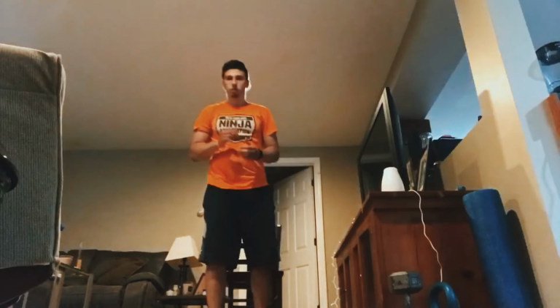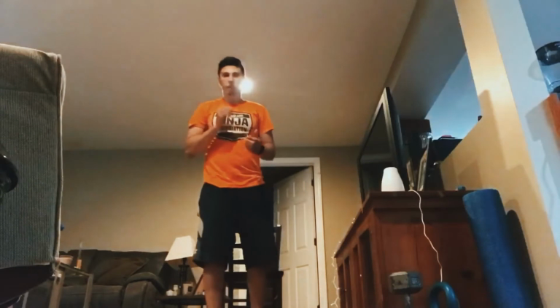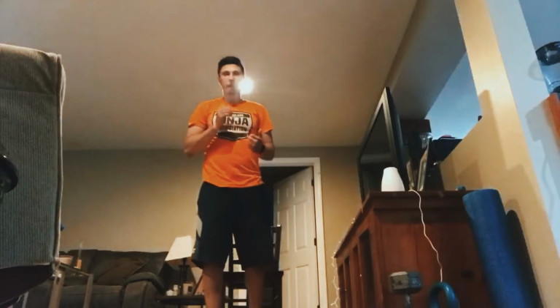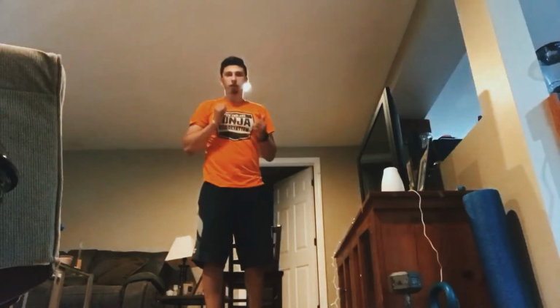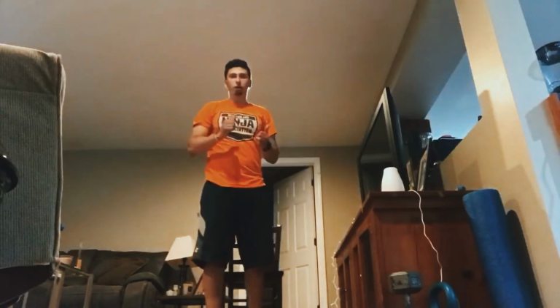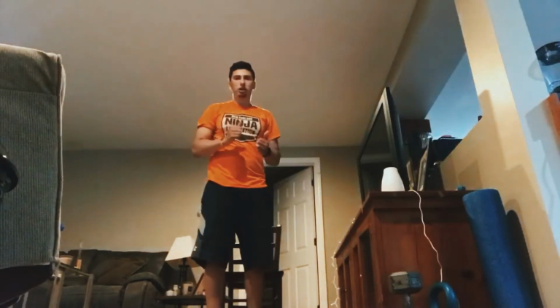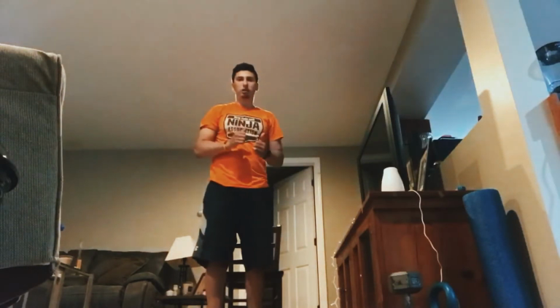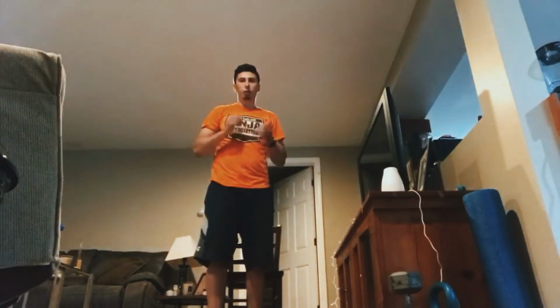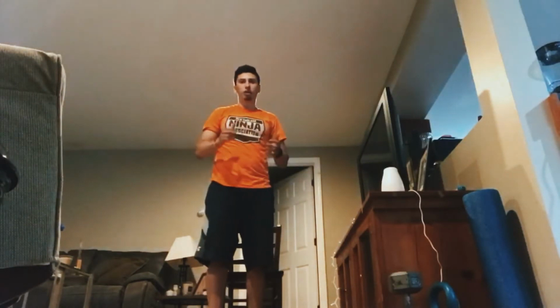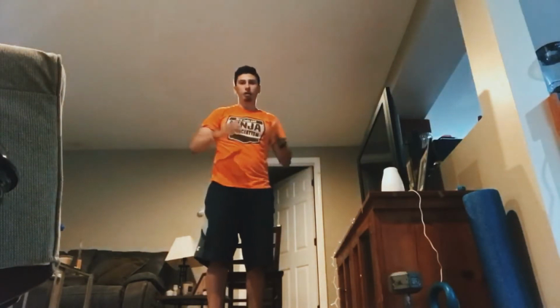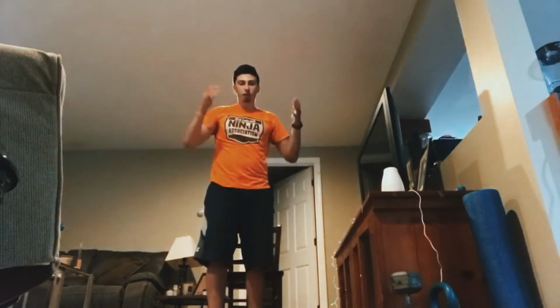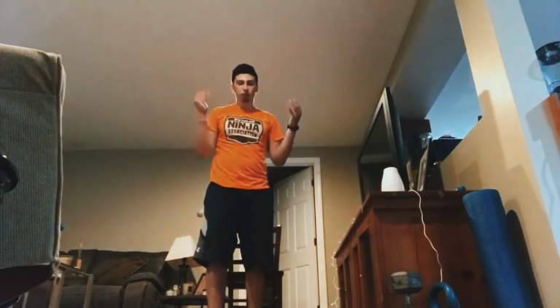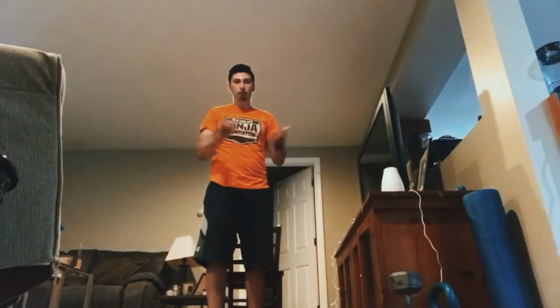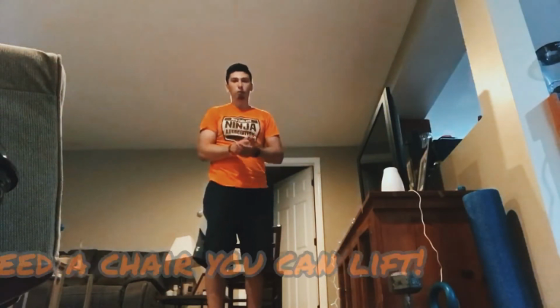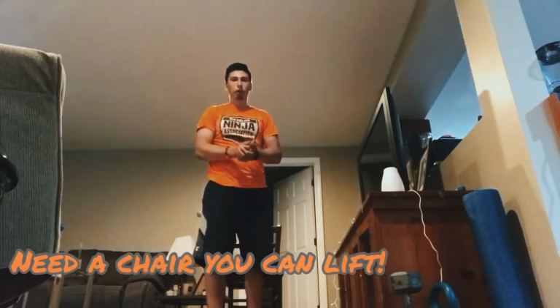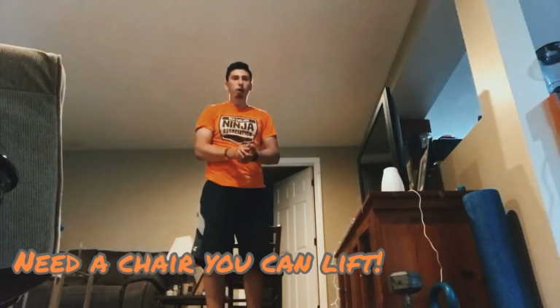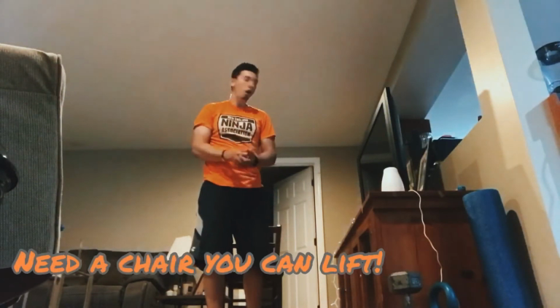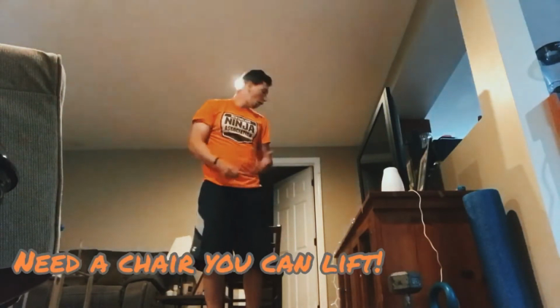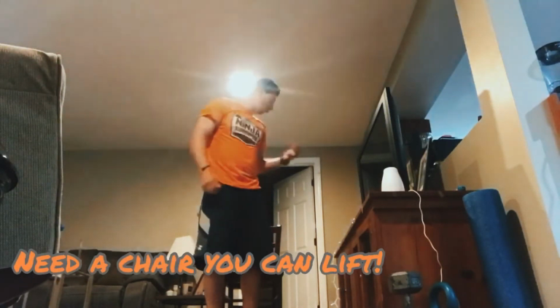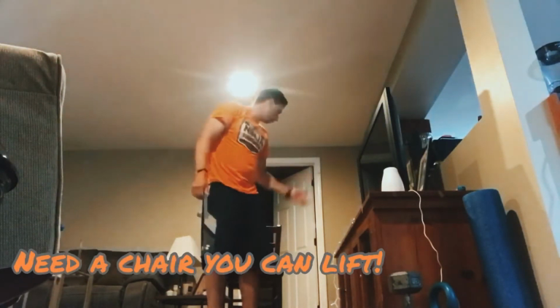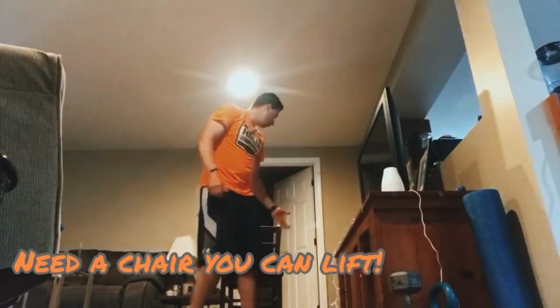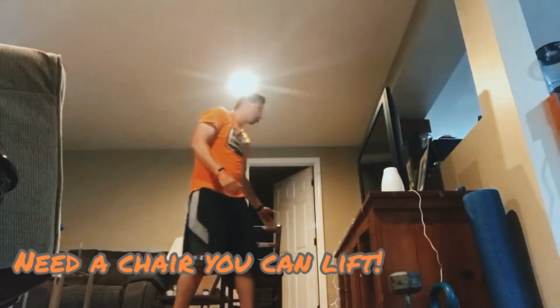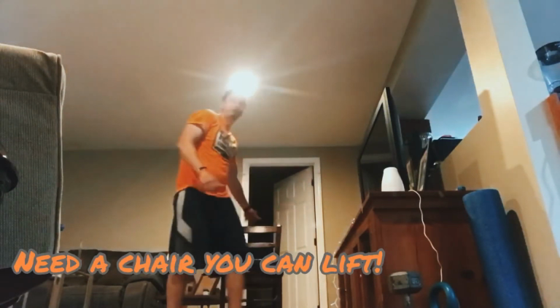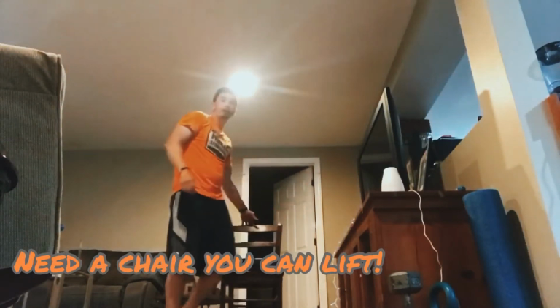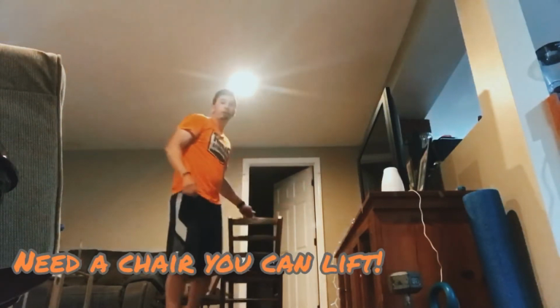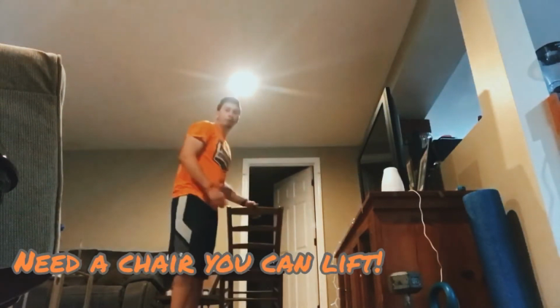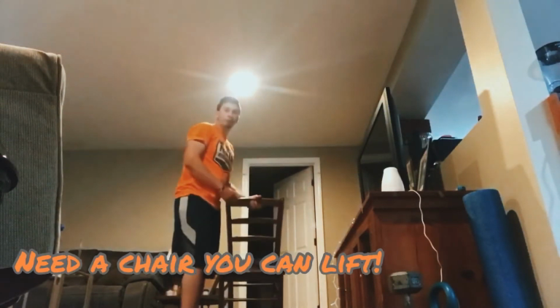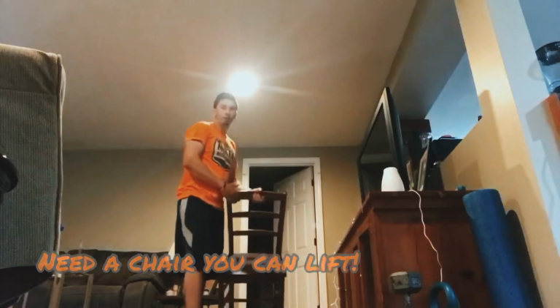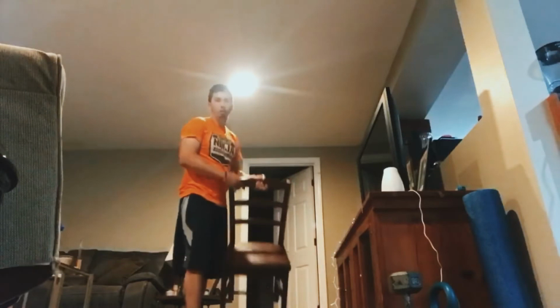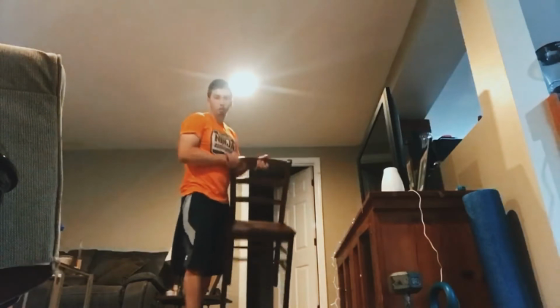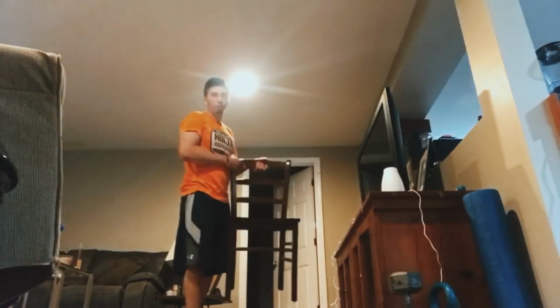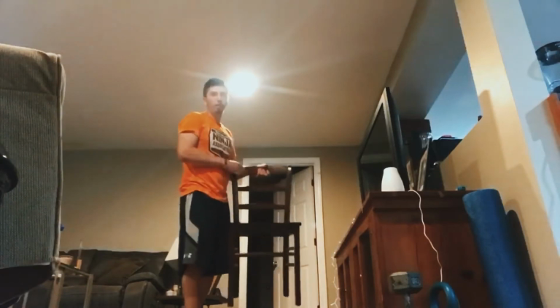Hey guys, this is Coach David from Forte for this week's Ninja Workout. What you're going to need is a chair that you'll be able to lift up and down.